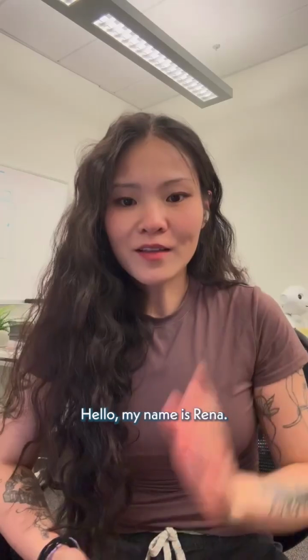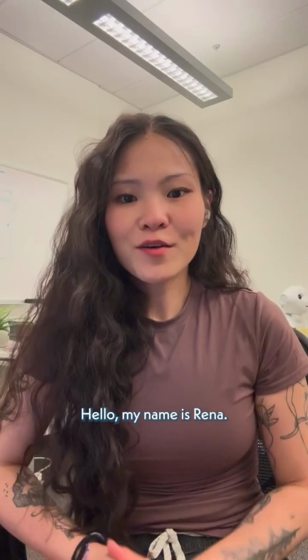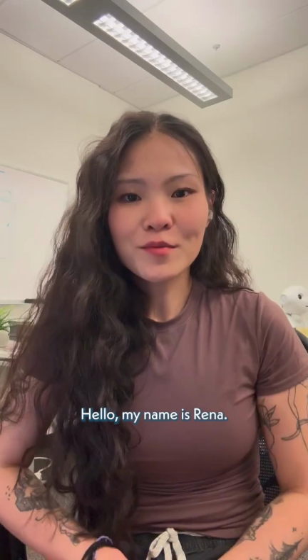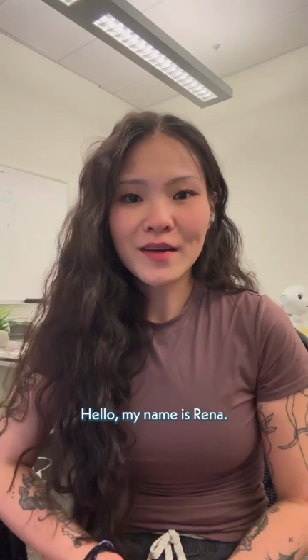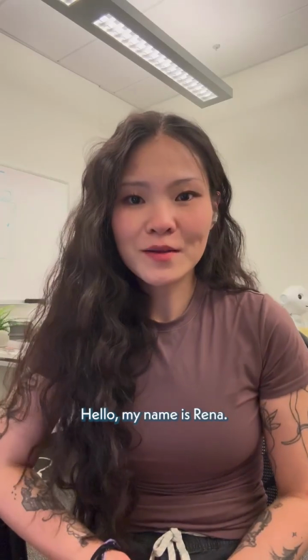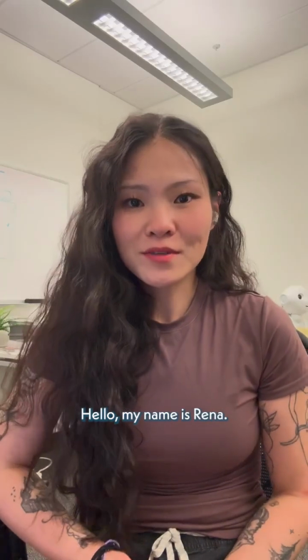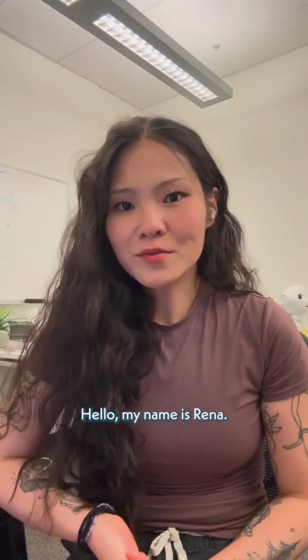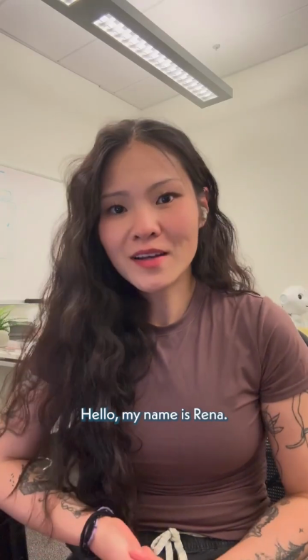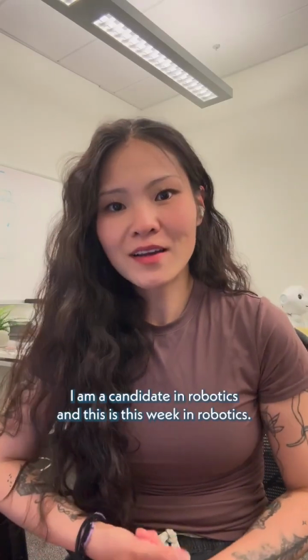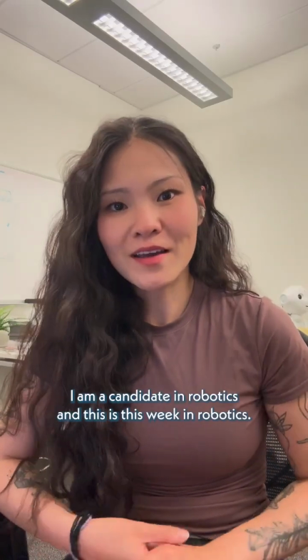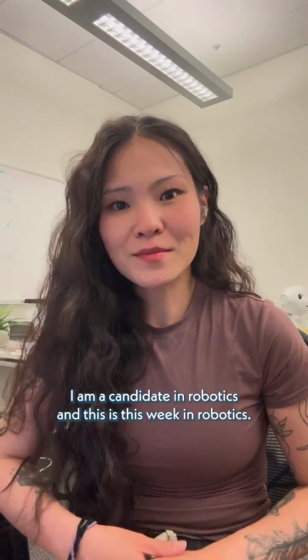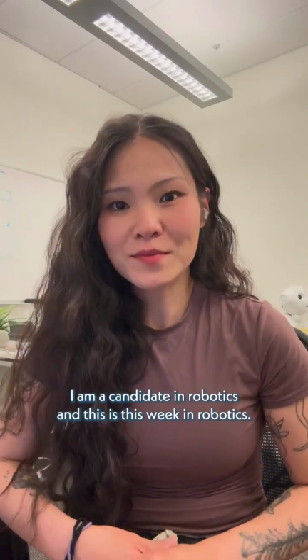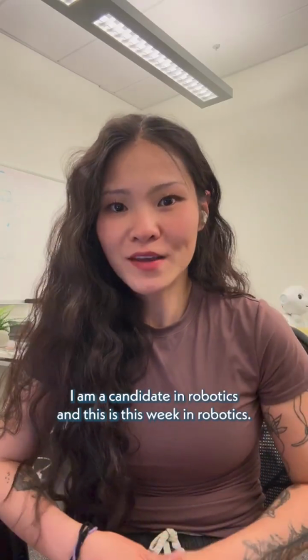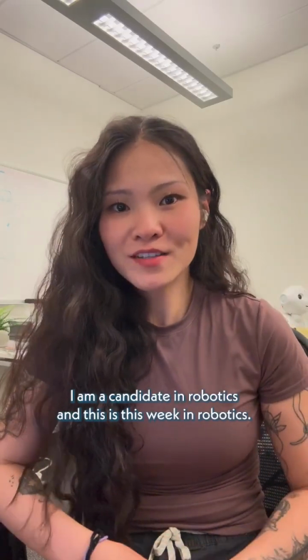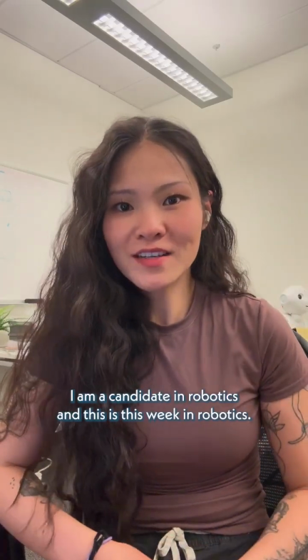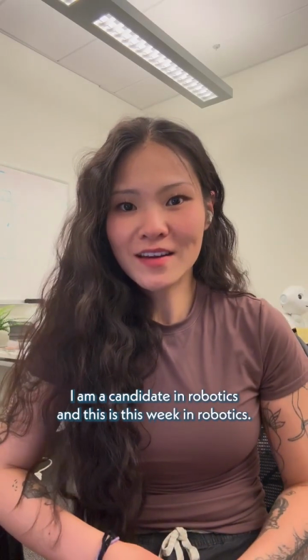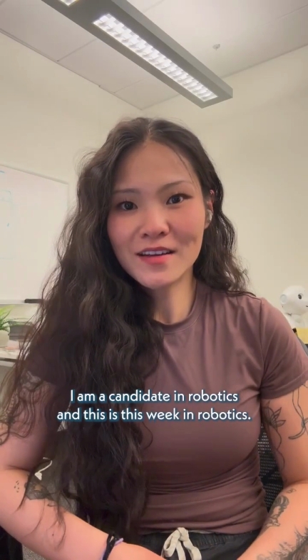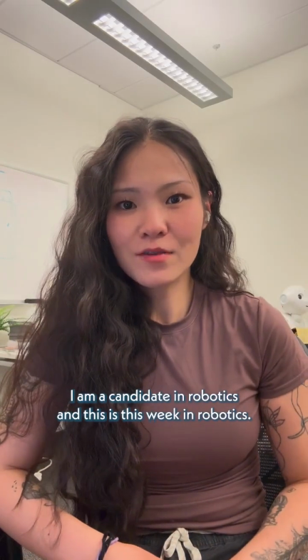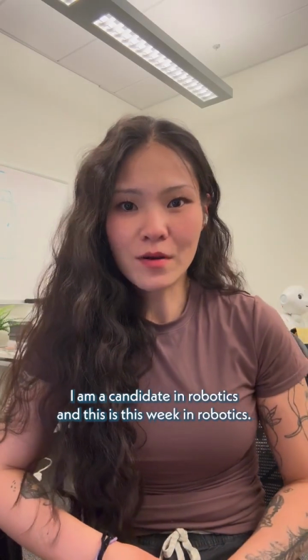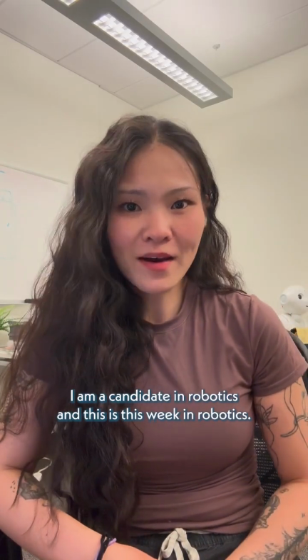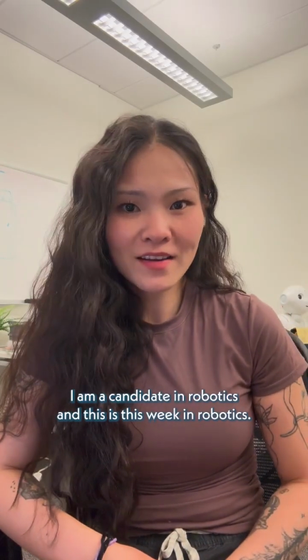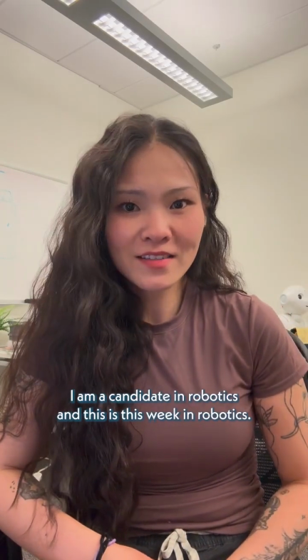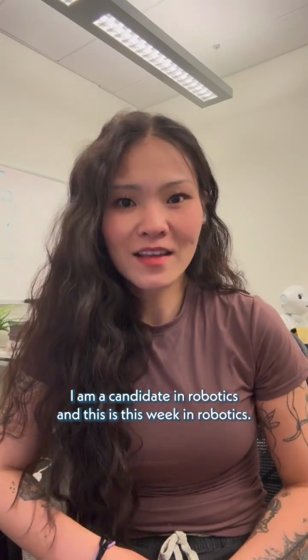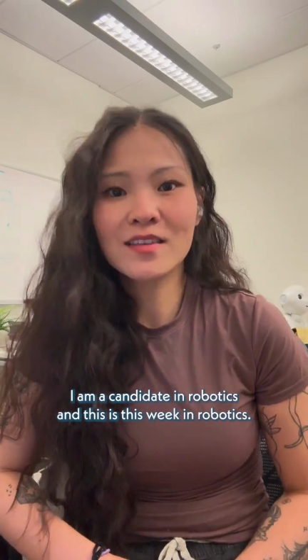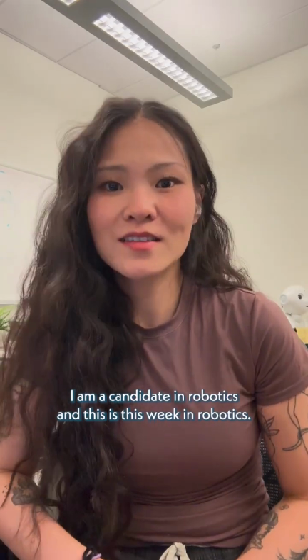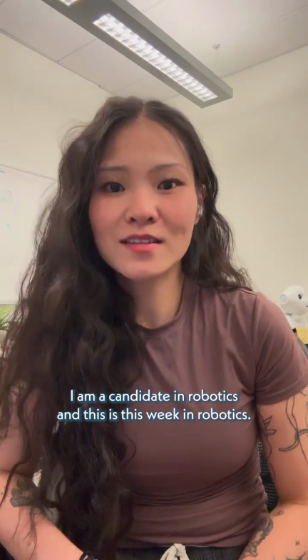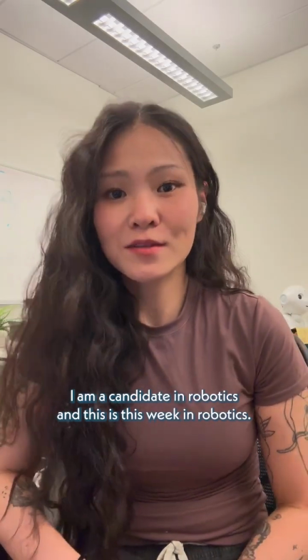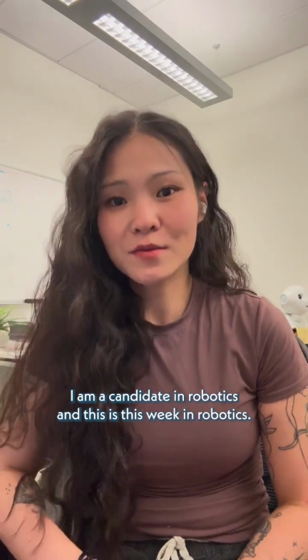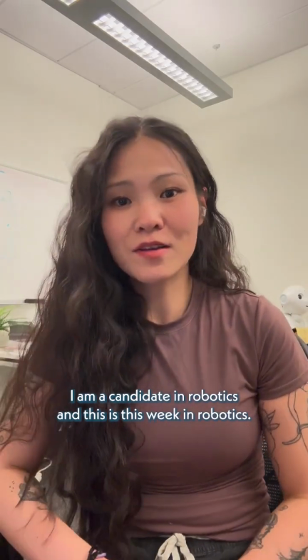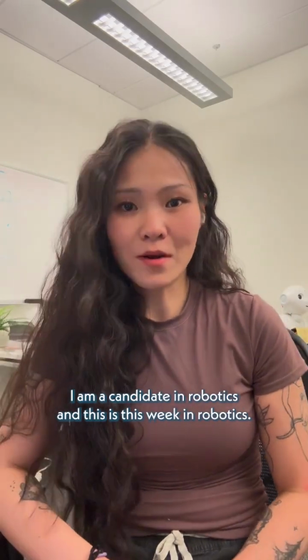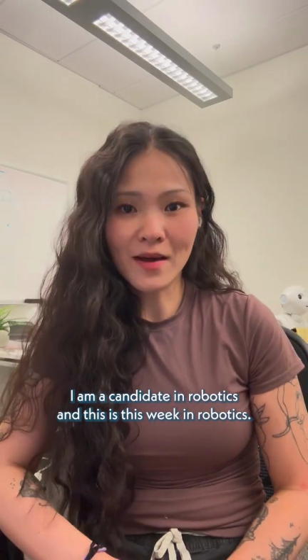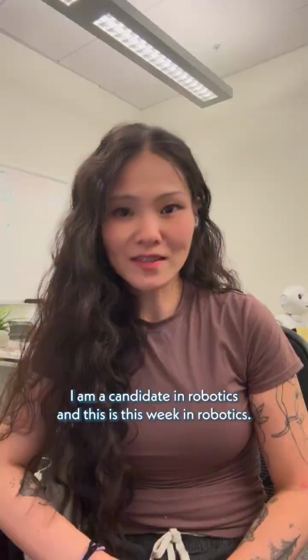Hello, my name is Rina. I am a PhD candidate in robotics and this is This Week in Robots.